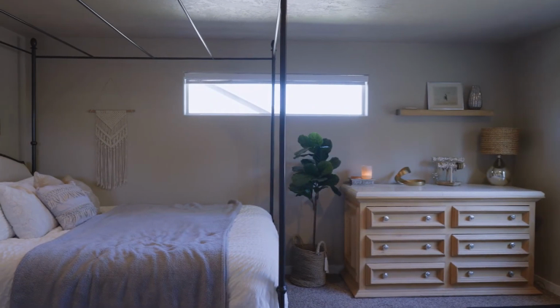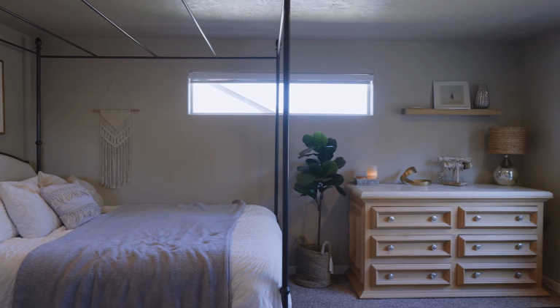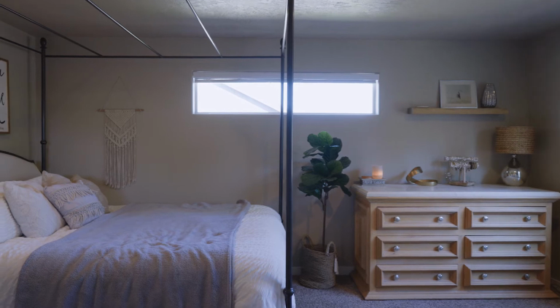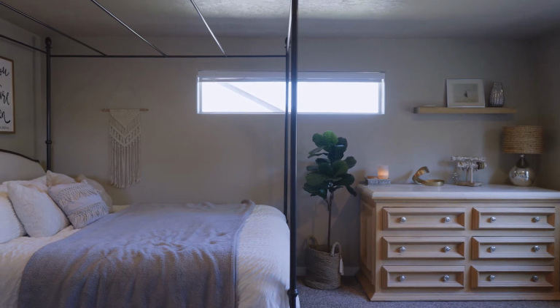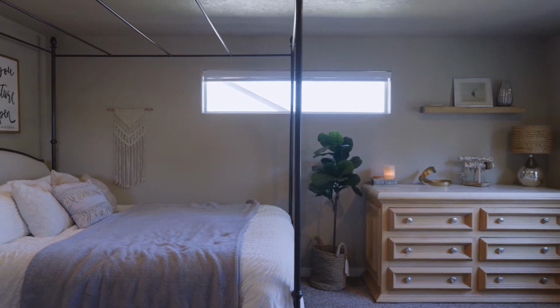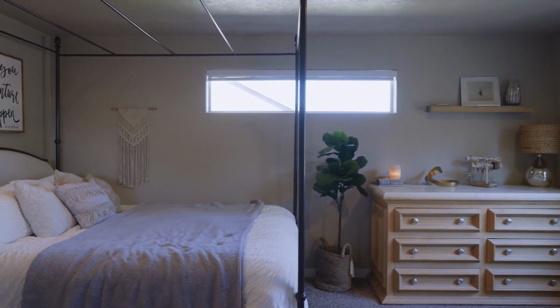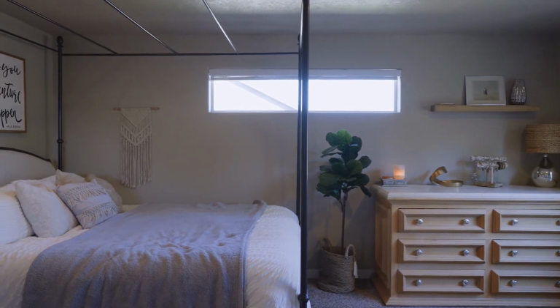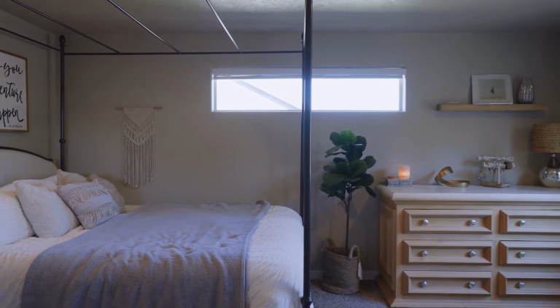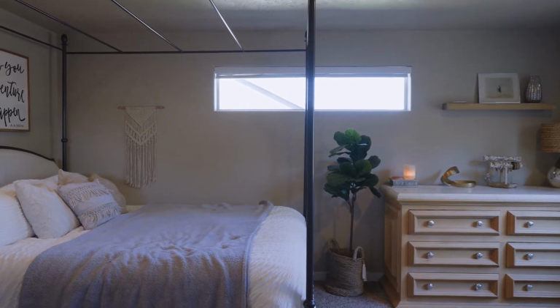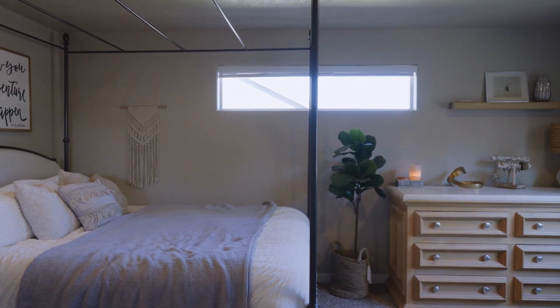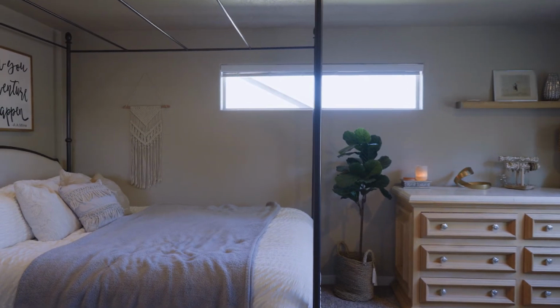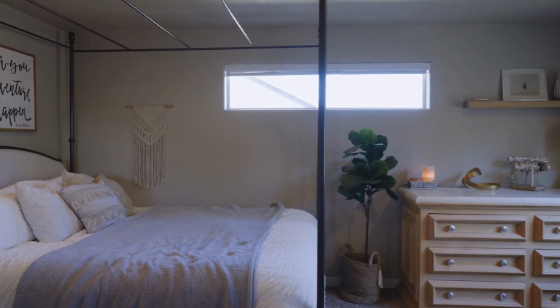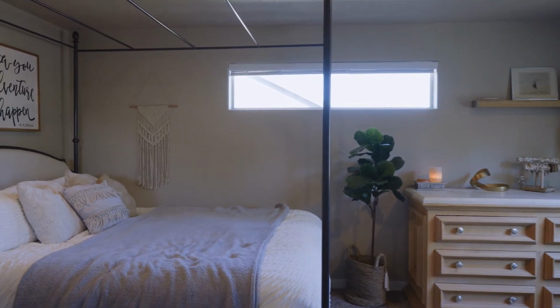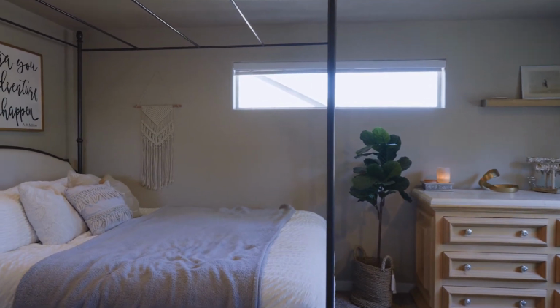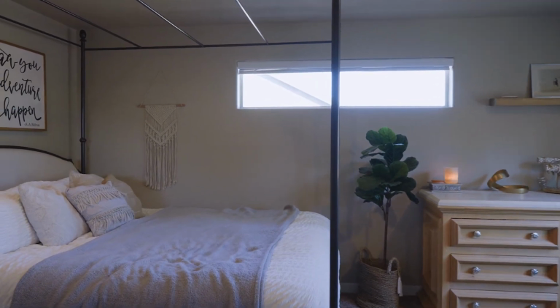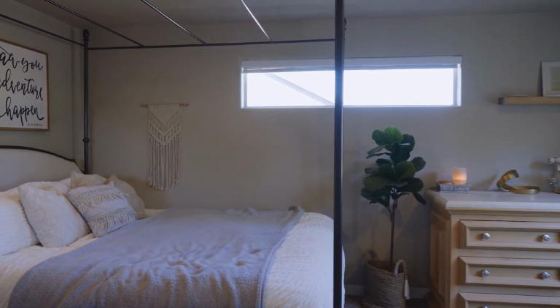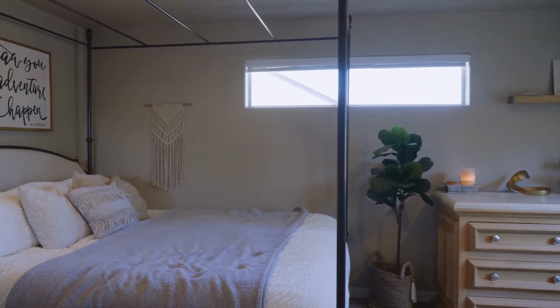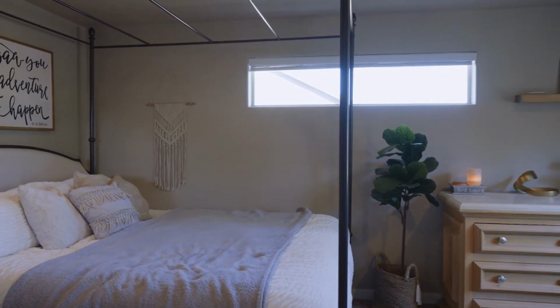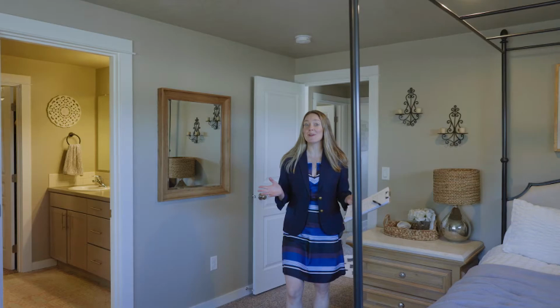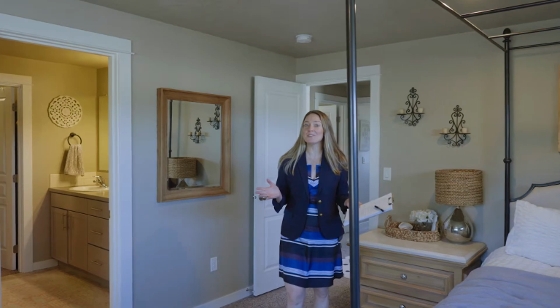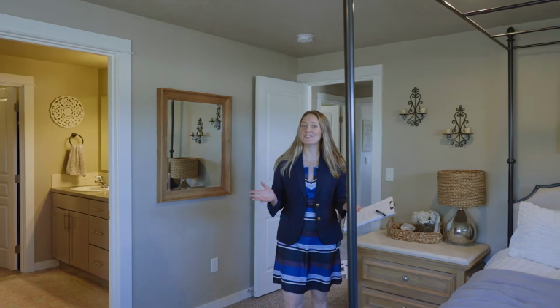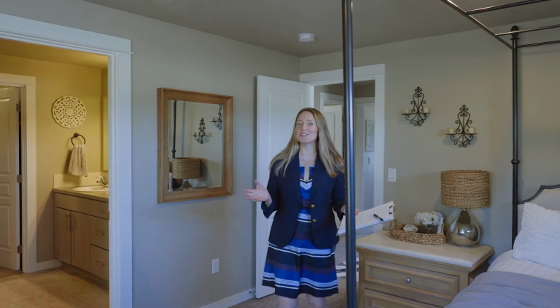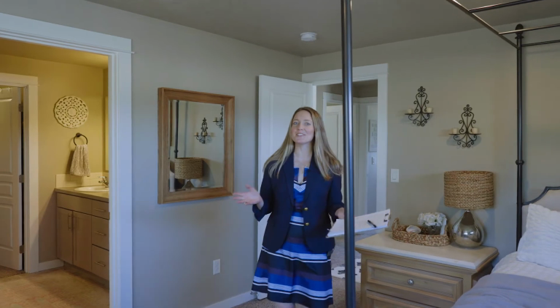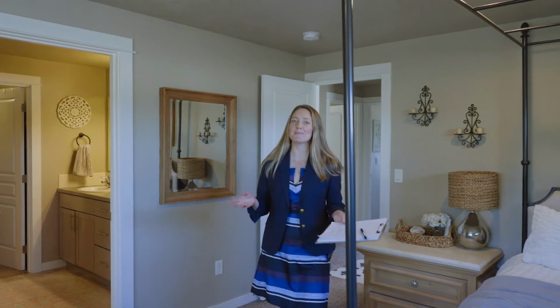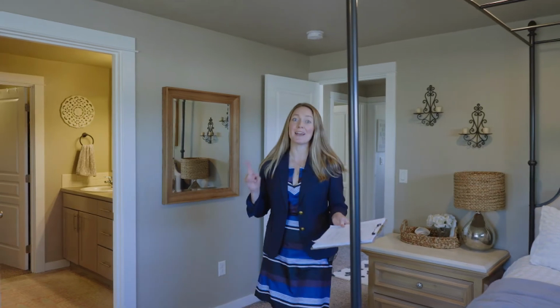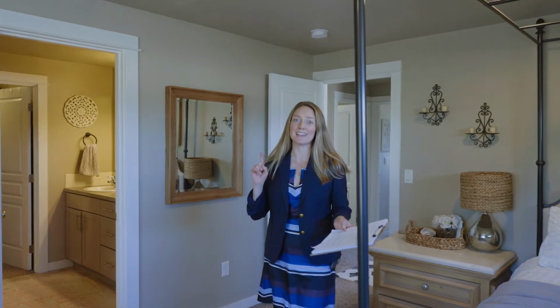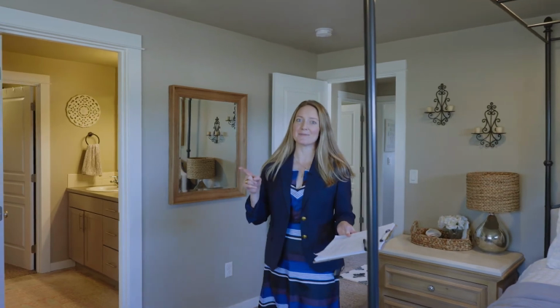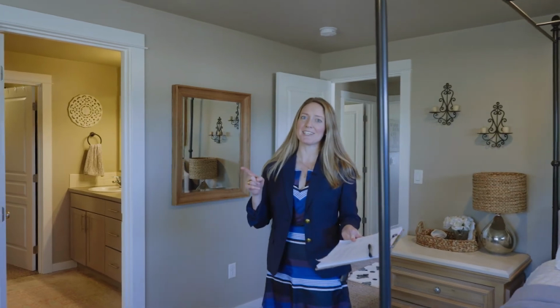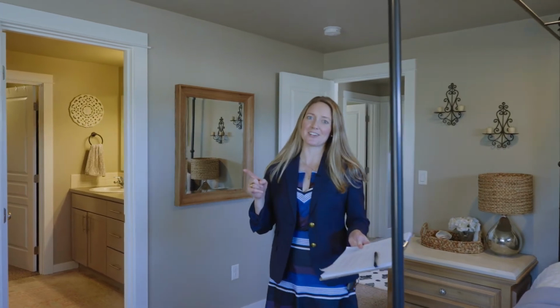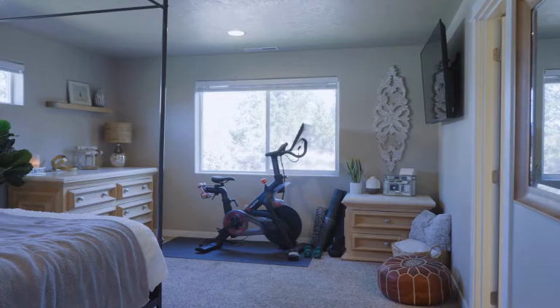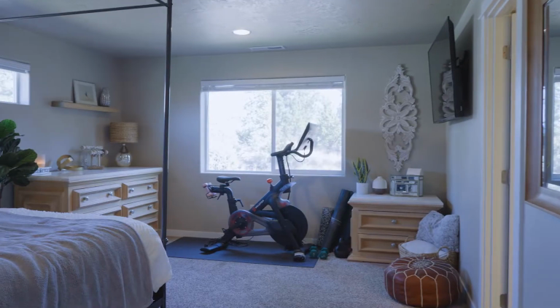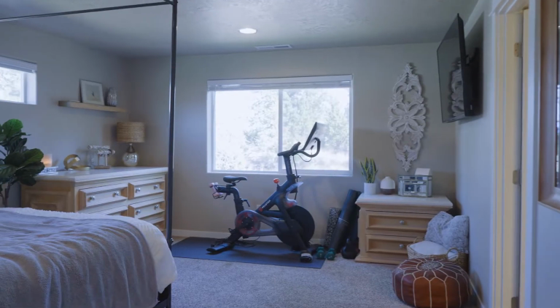Enjoy this spacious master suite with peekaboo mountain views backing up to natural space.